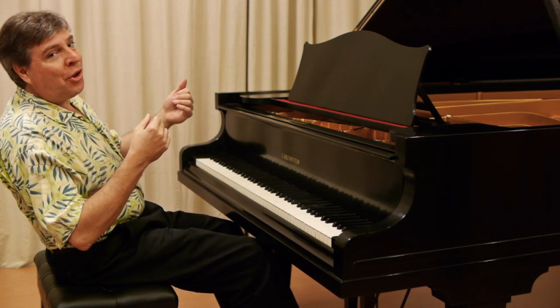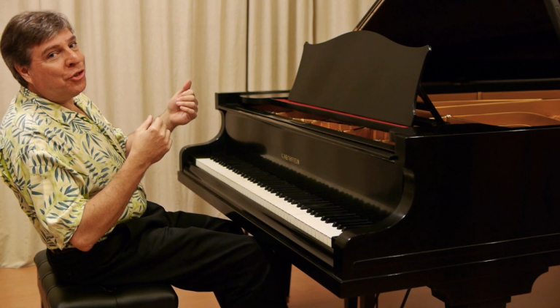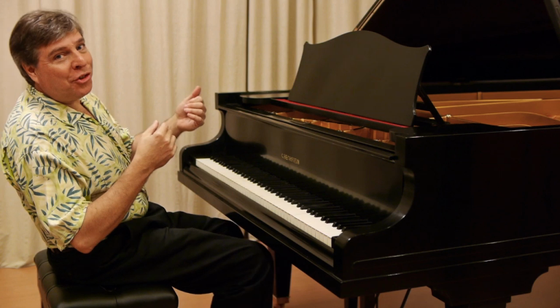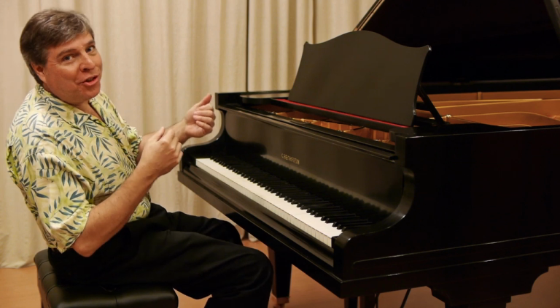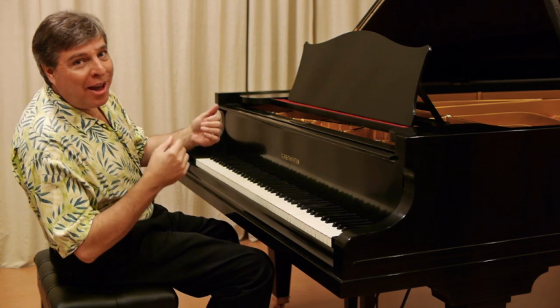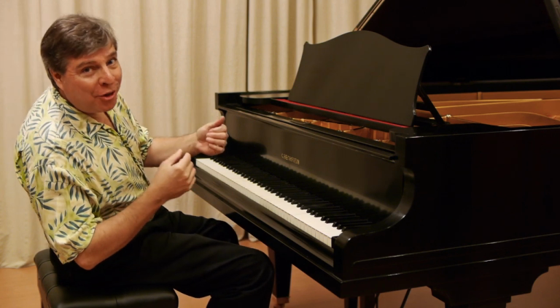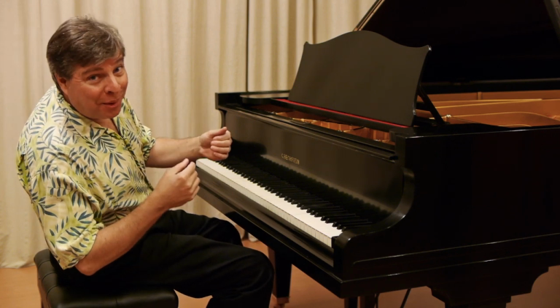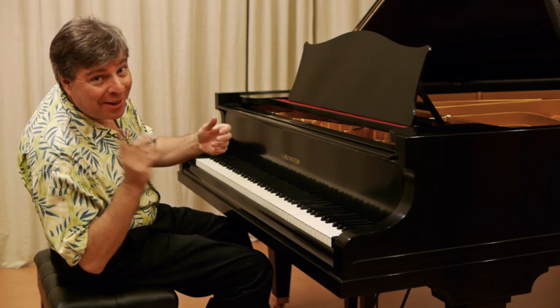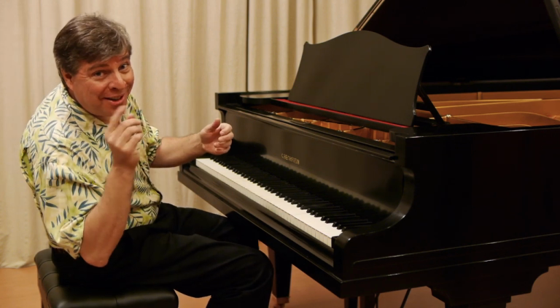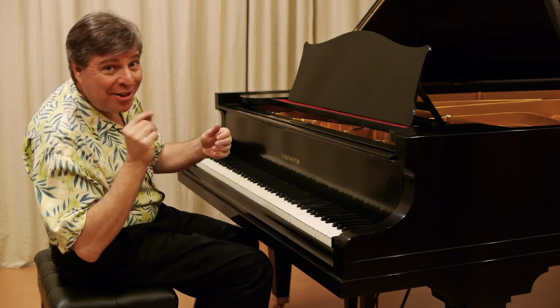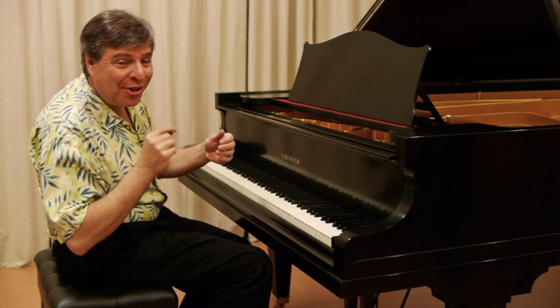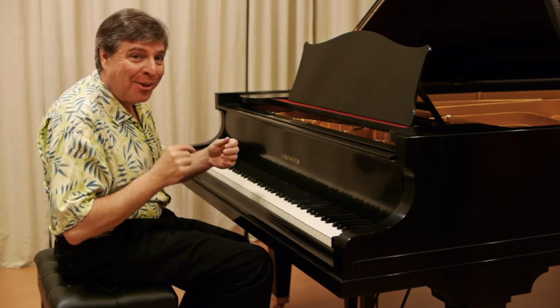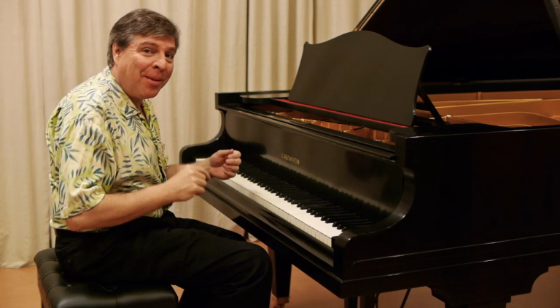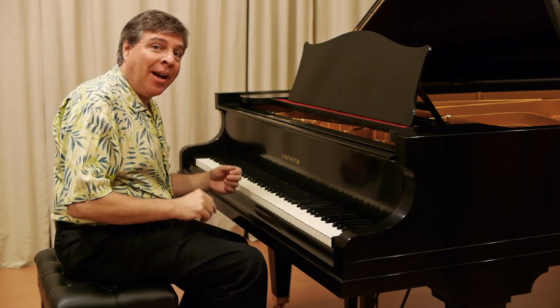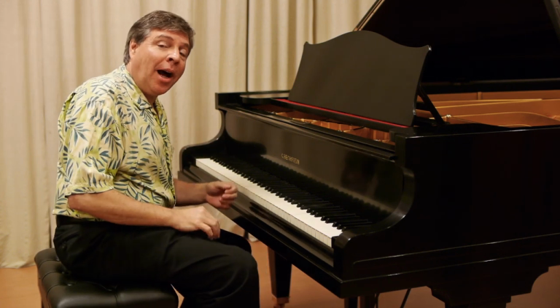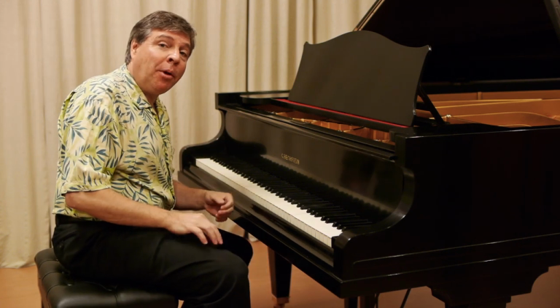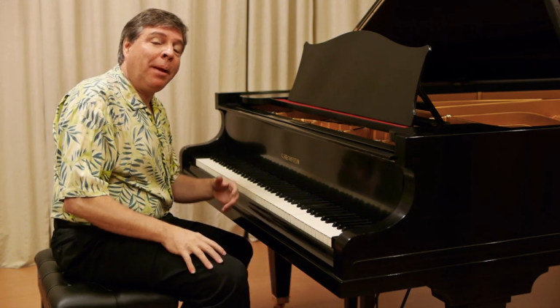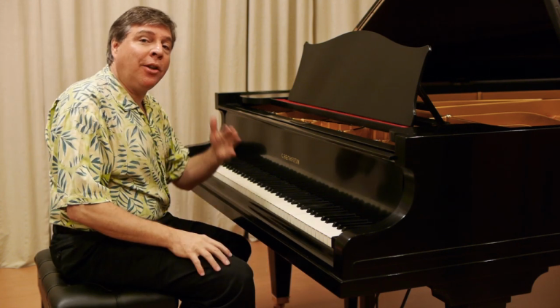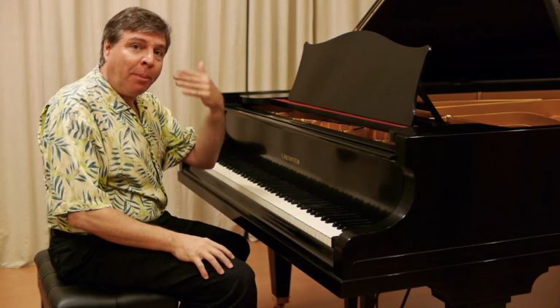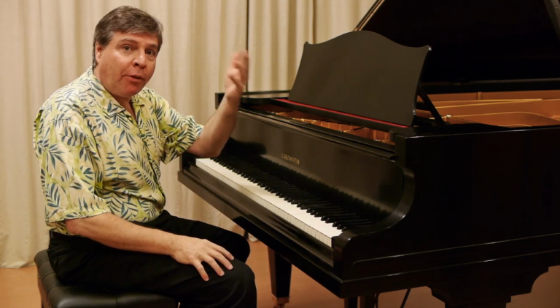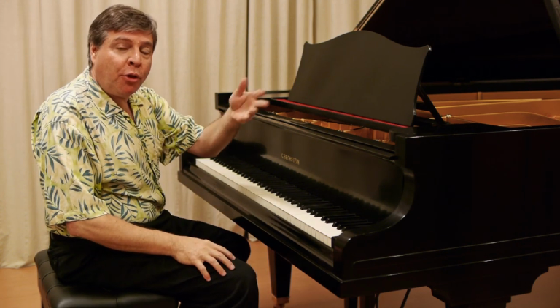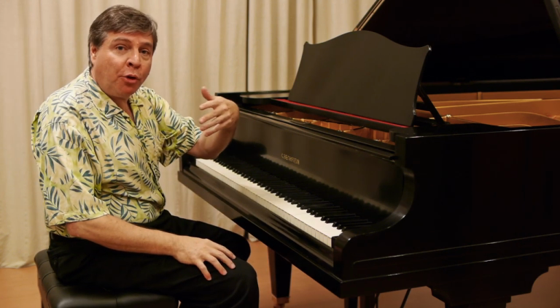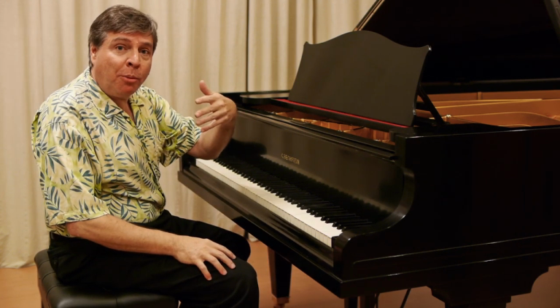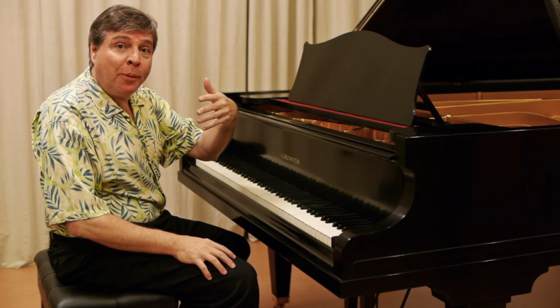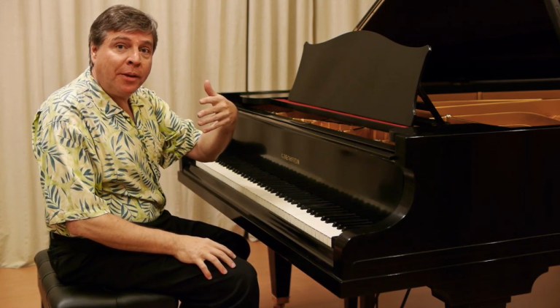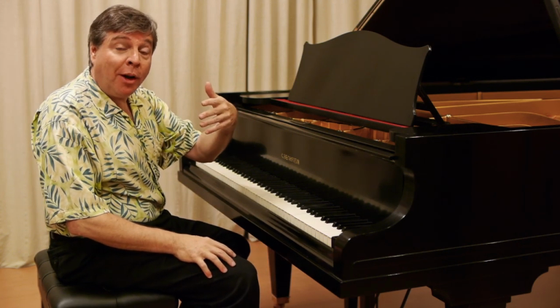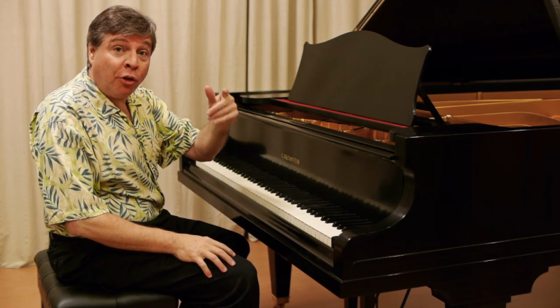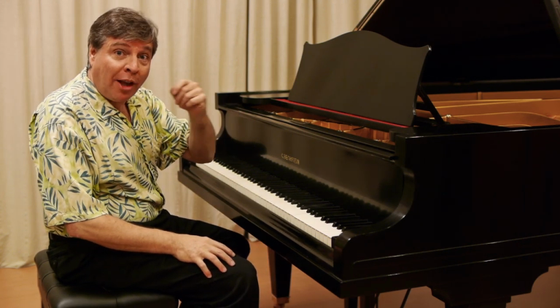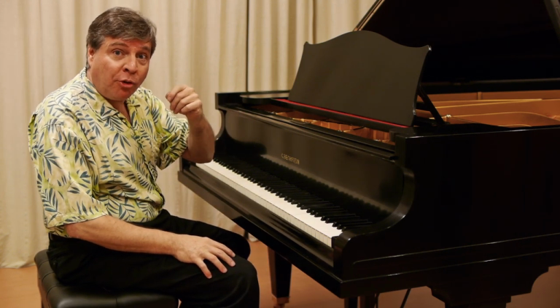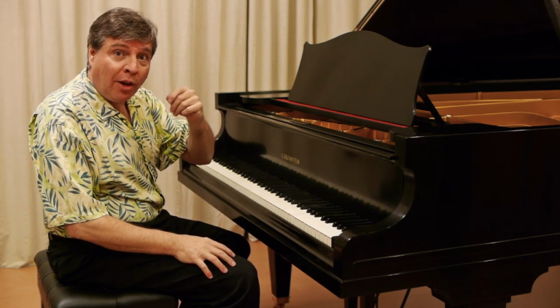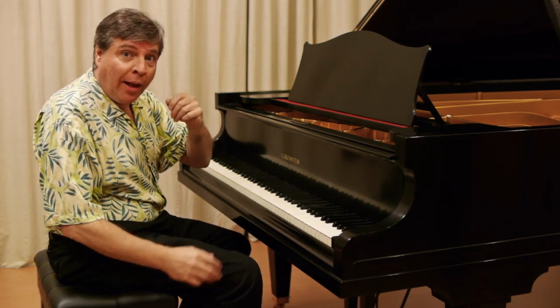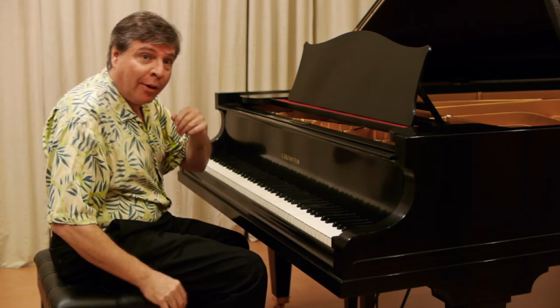Just a taste, really a teaser. I'm going to play a little bit of the third movement of the same Sonata.